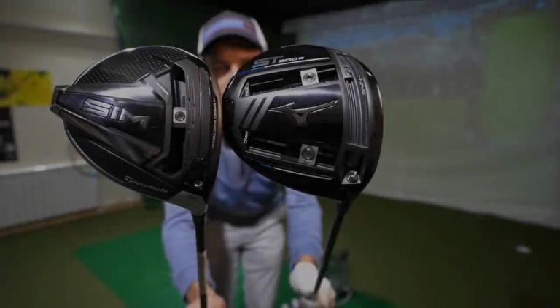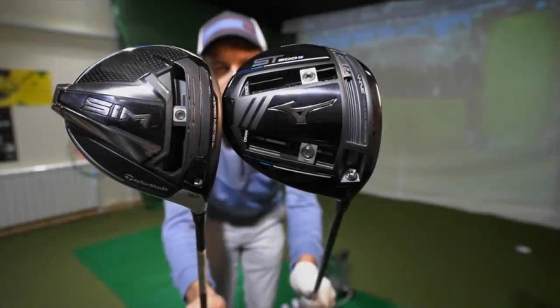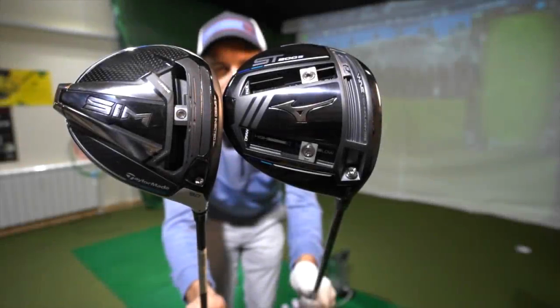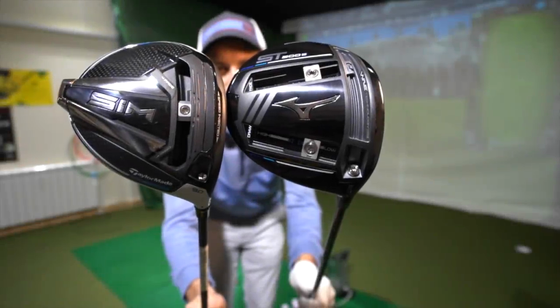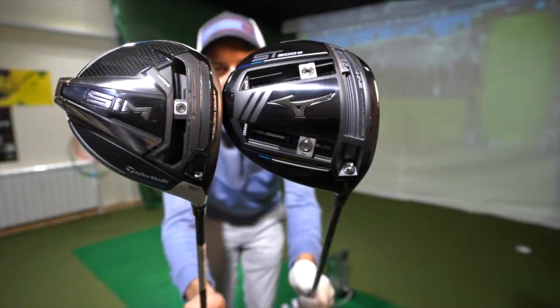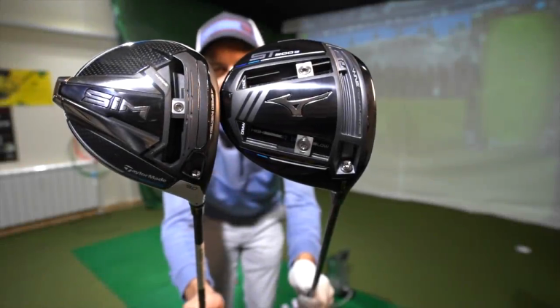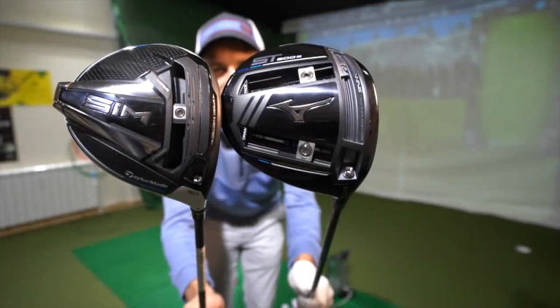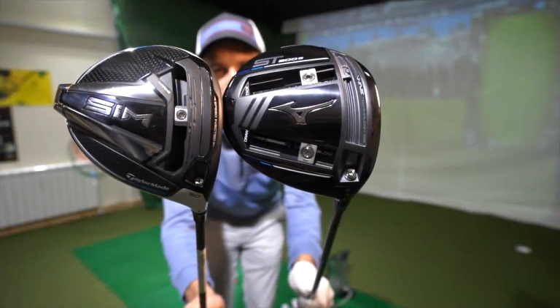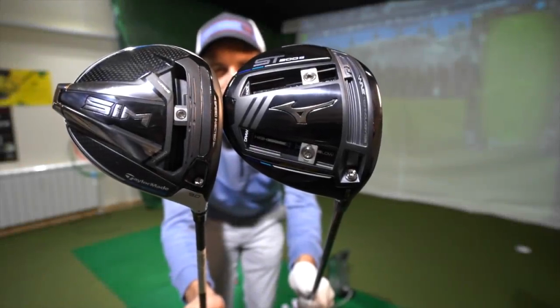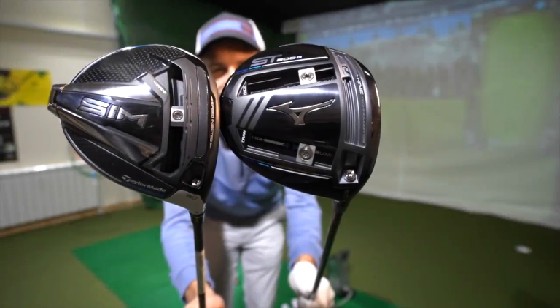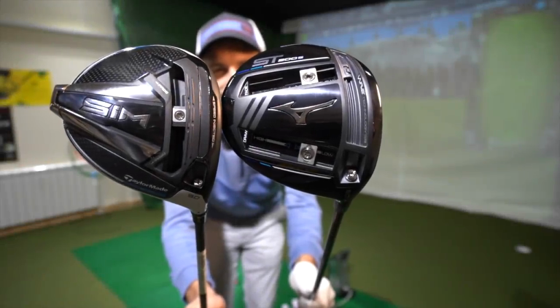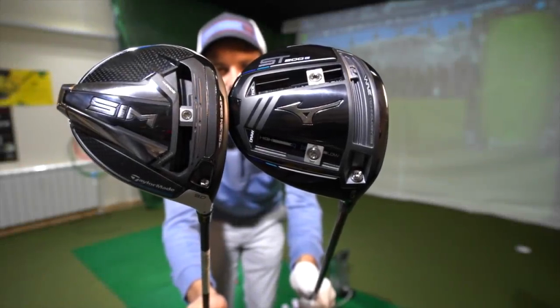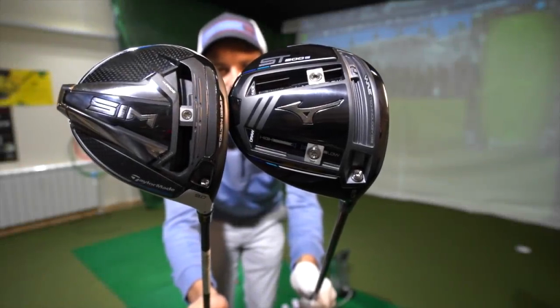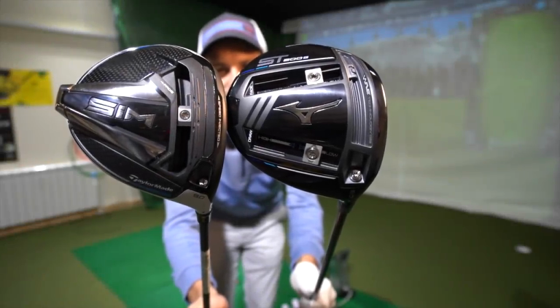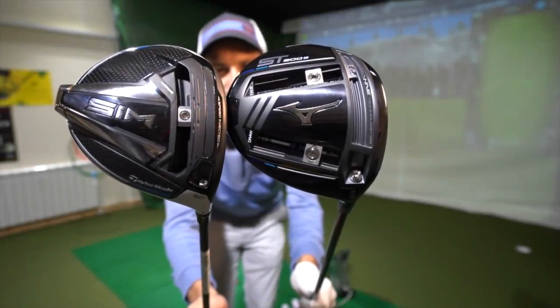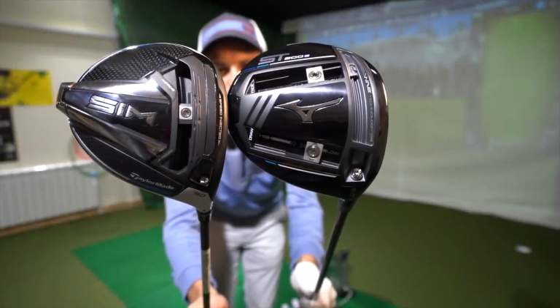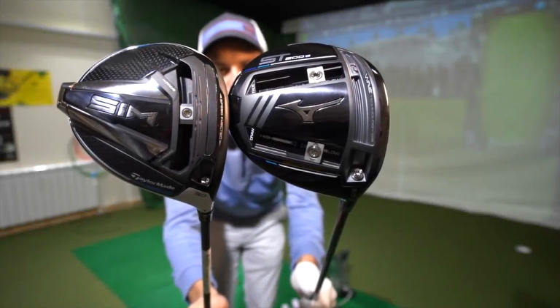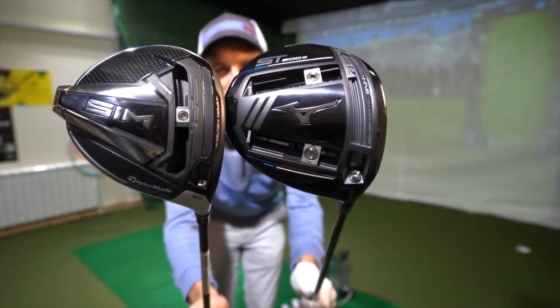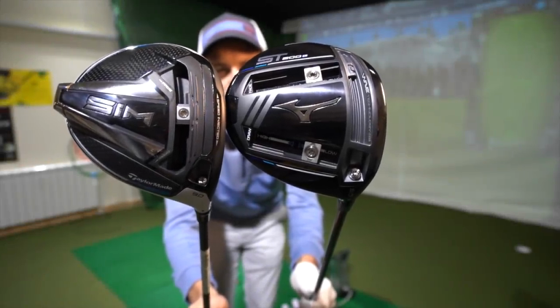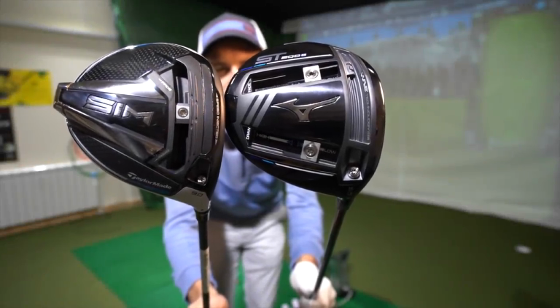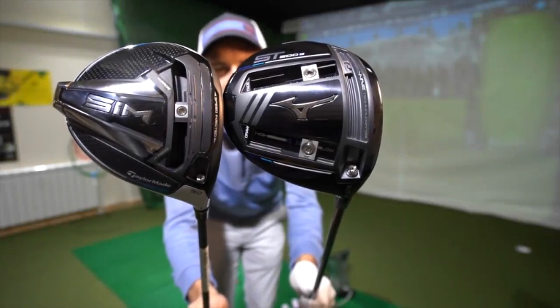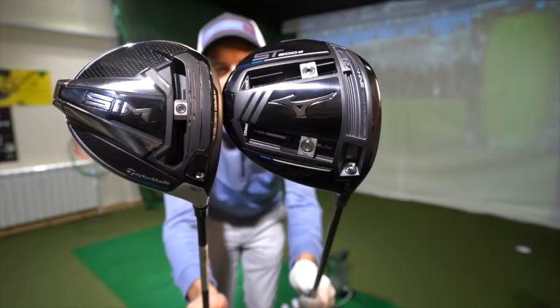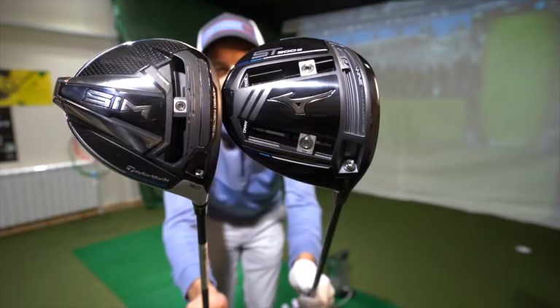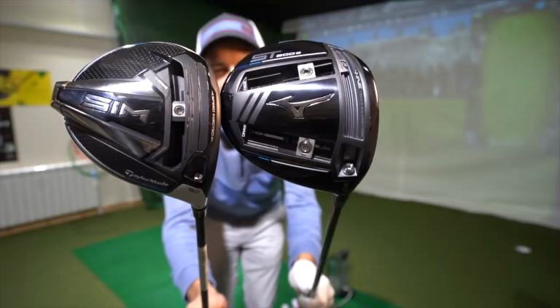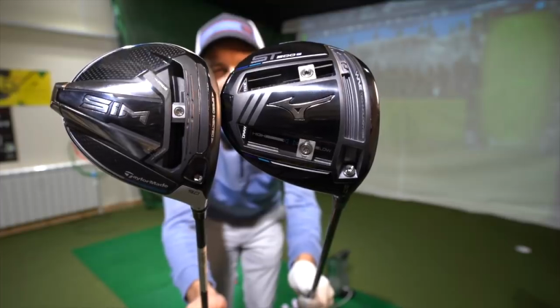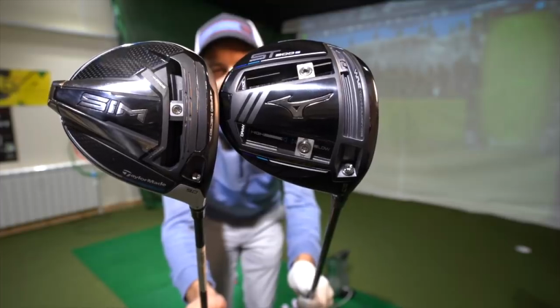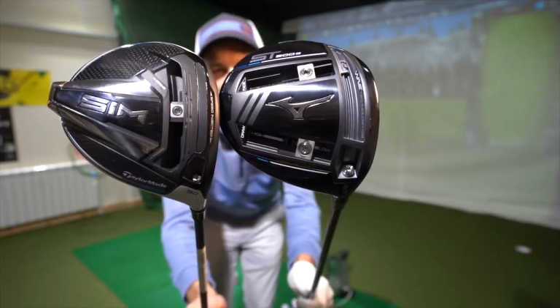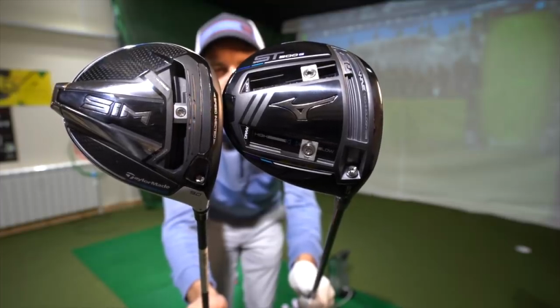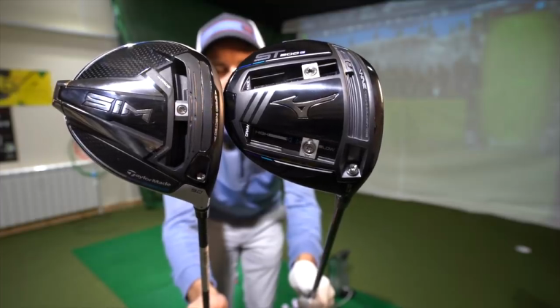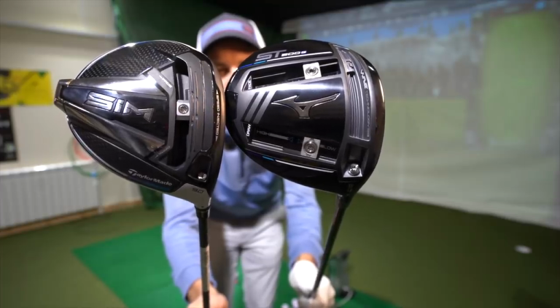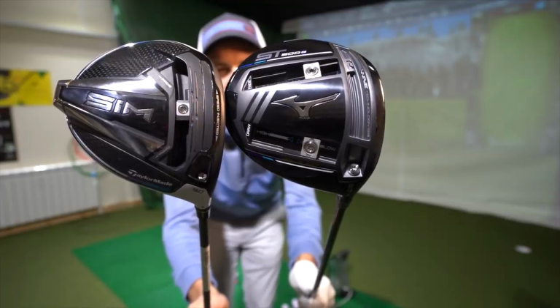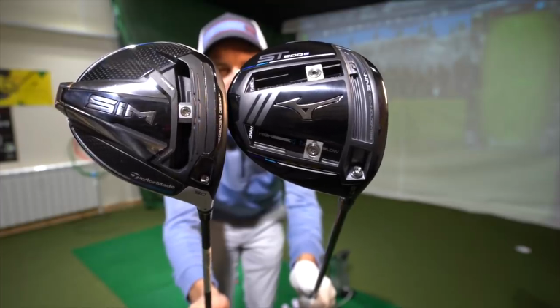Shall we test these today, Mark? Sounds like a plan. TaylorMade SIM and Mizuno ST200G.